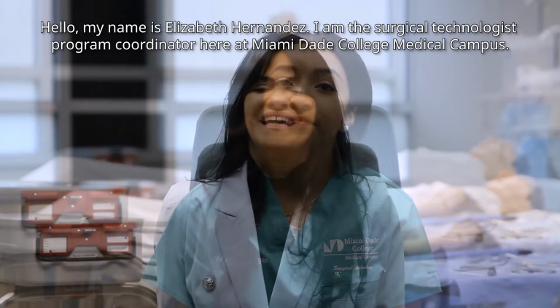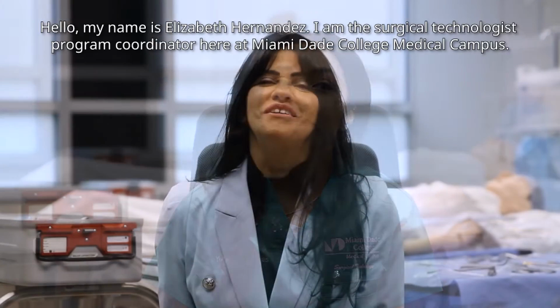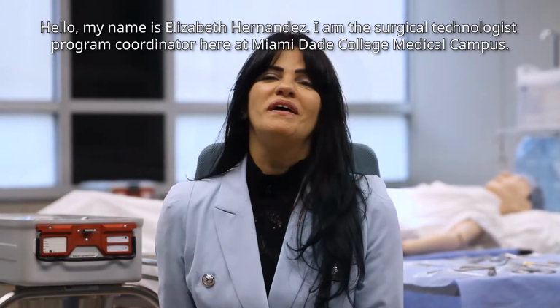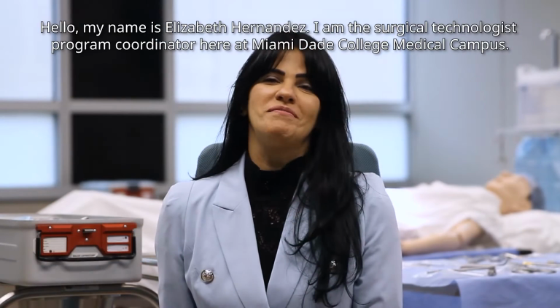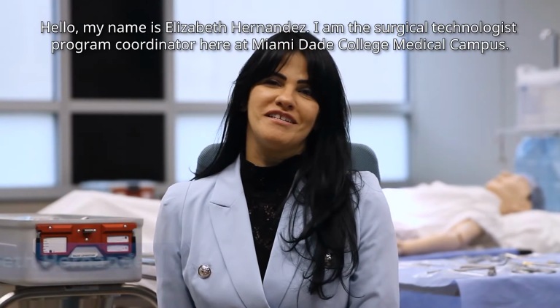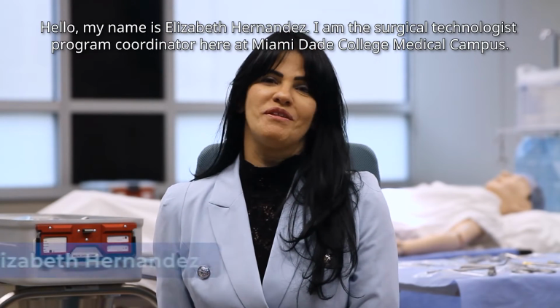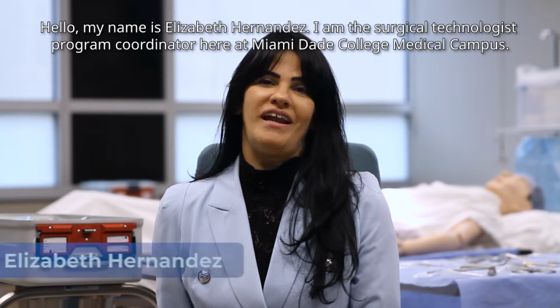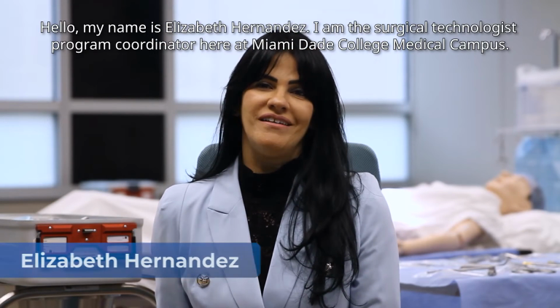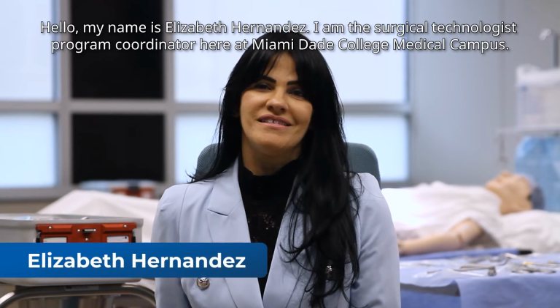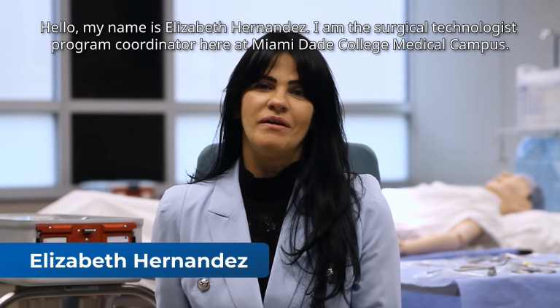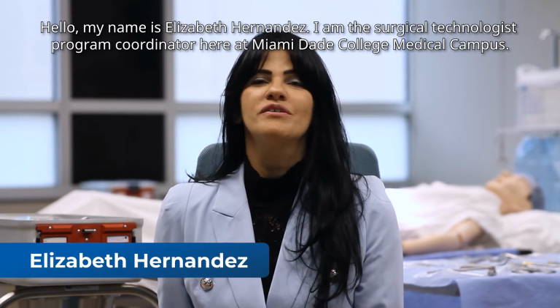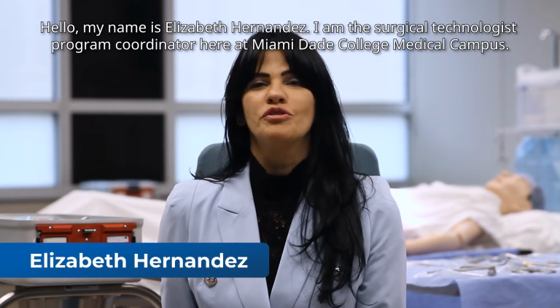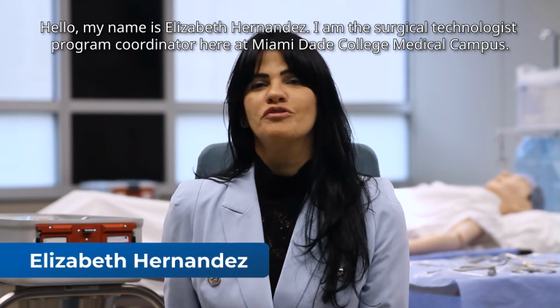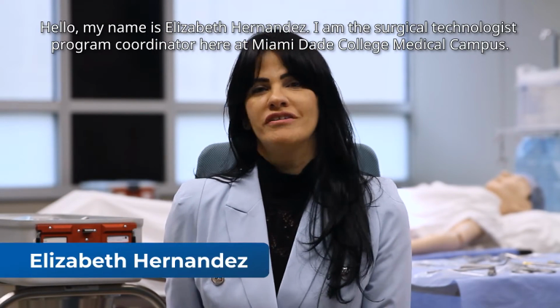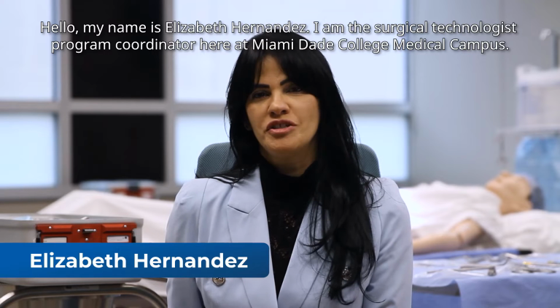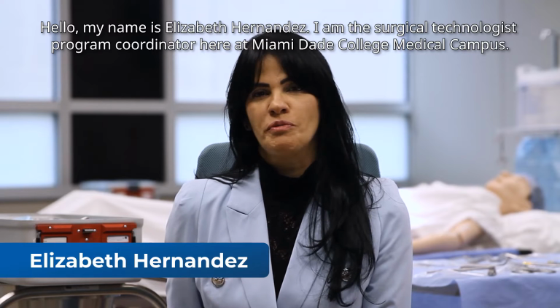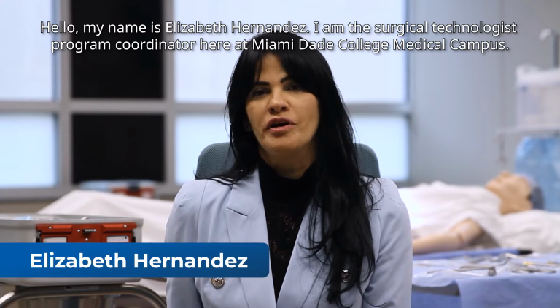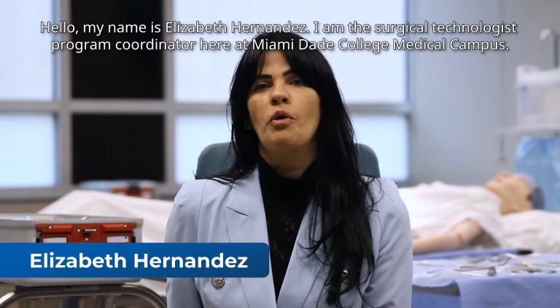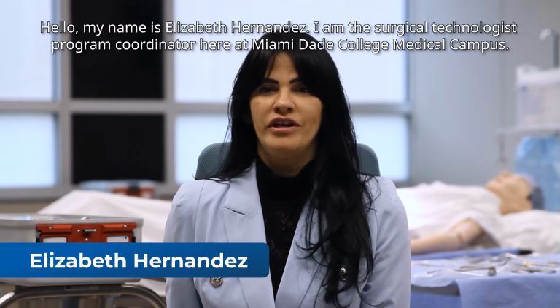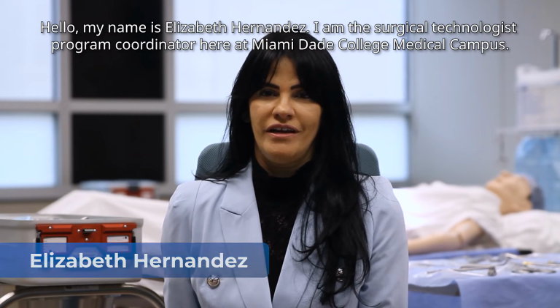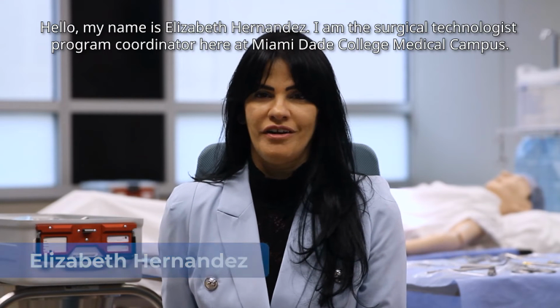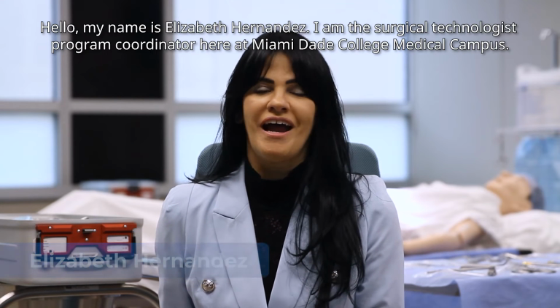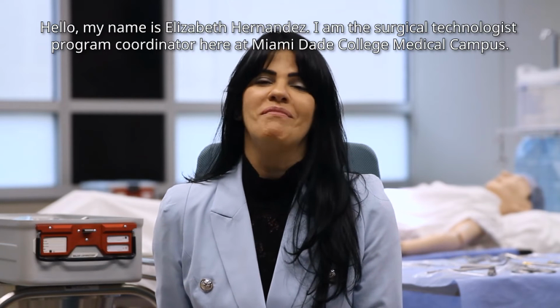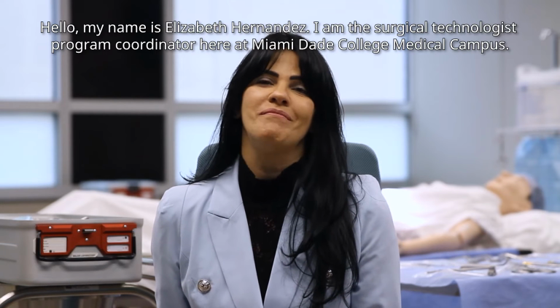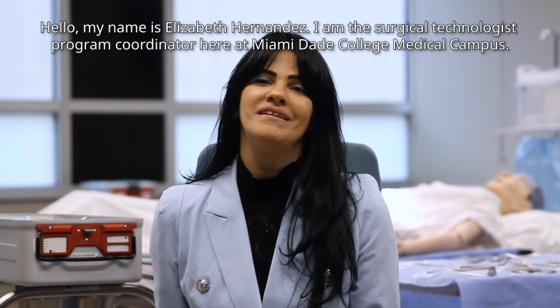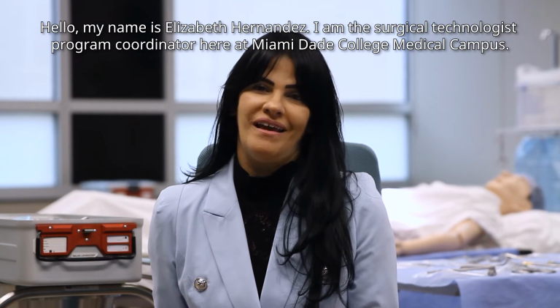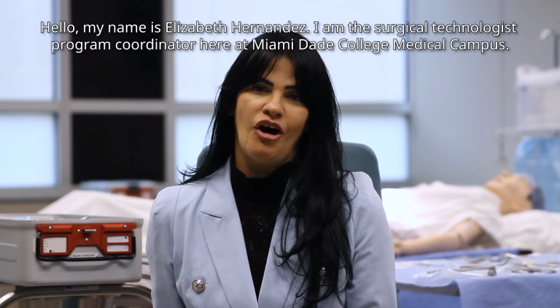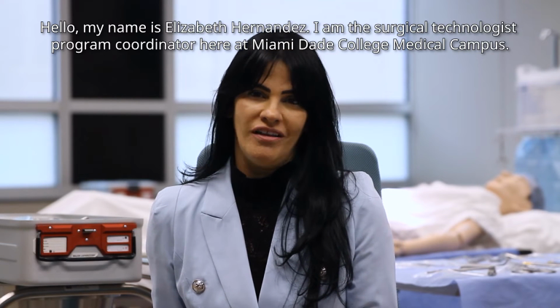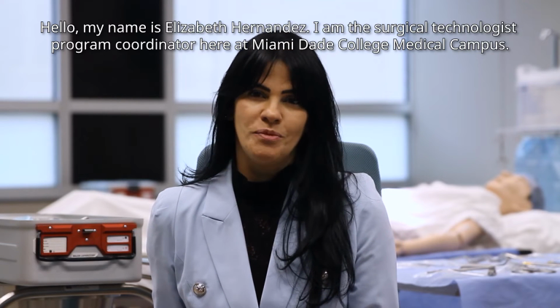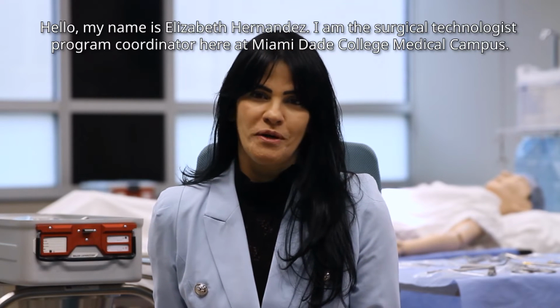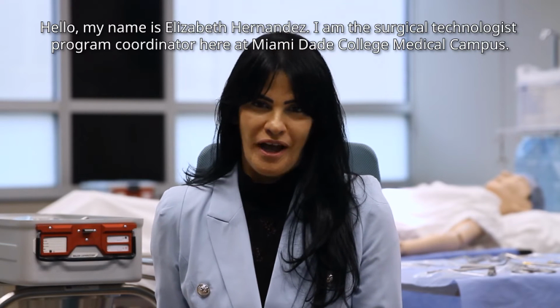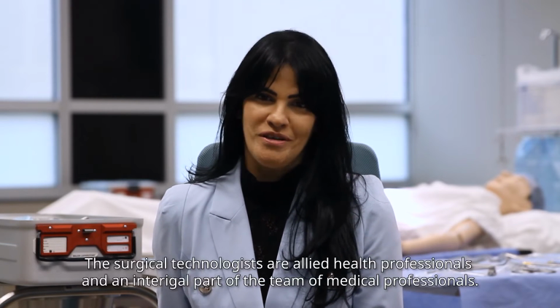Hello, my name is Elizabeth Hernandez. I am the surgical technologies program coordinator here at Miami-Dade College Medical Campus.